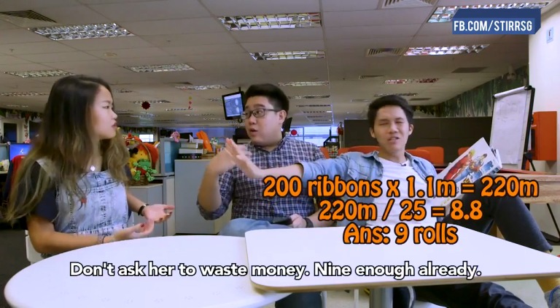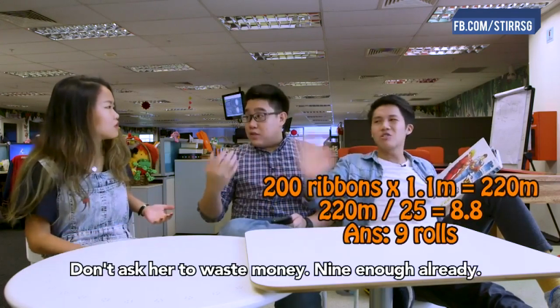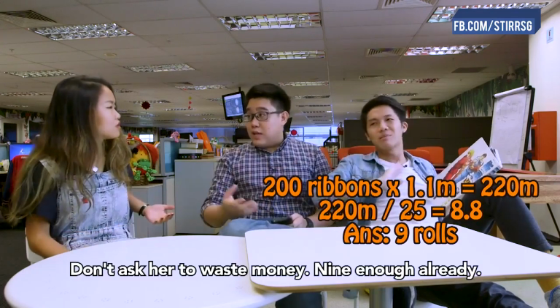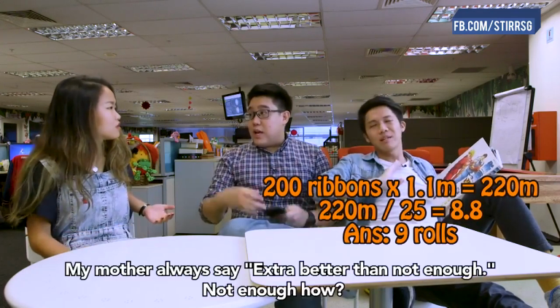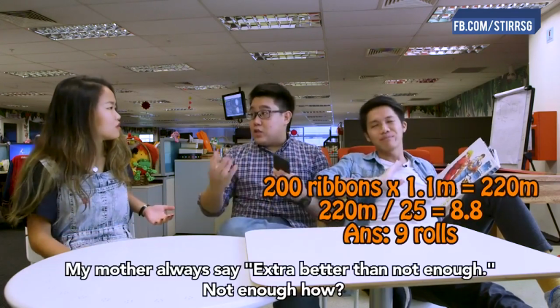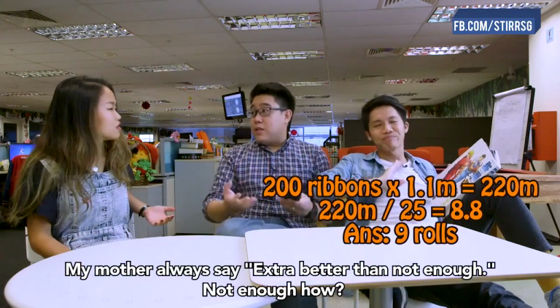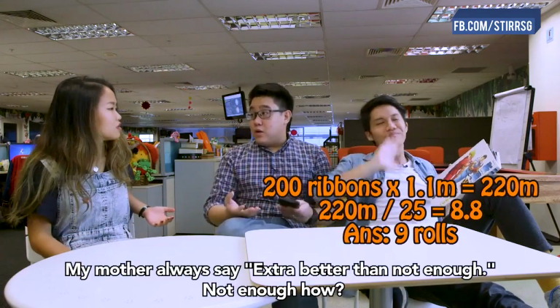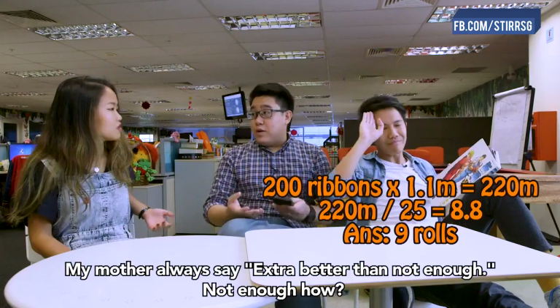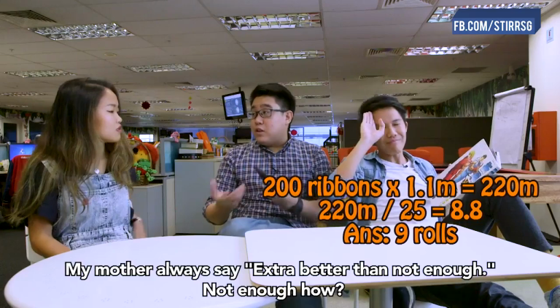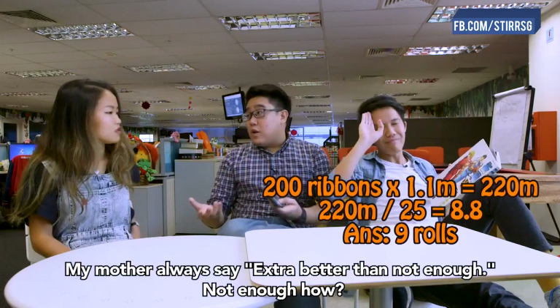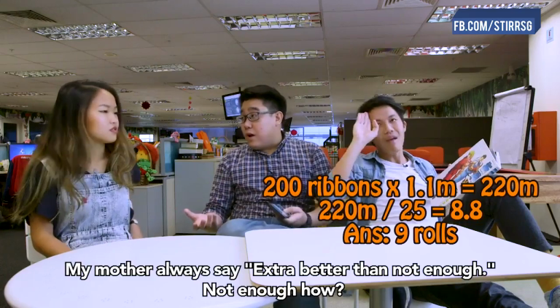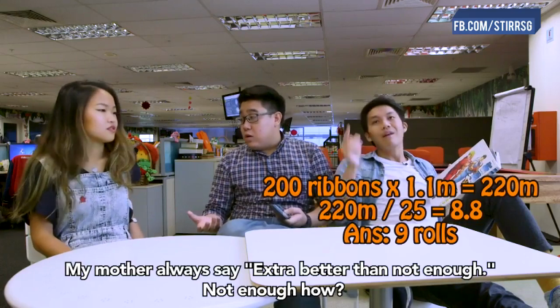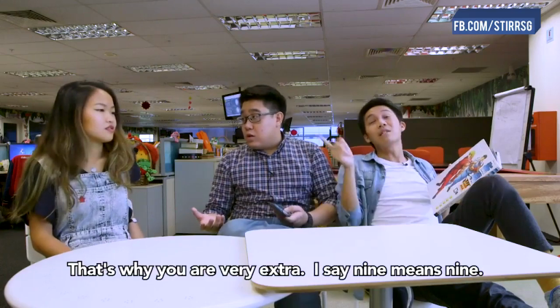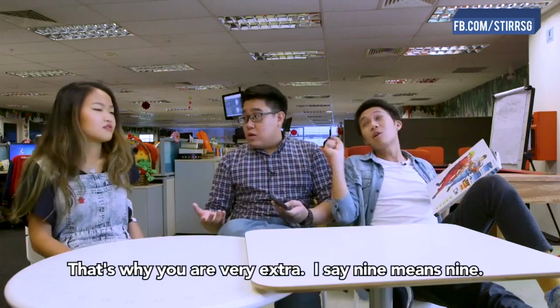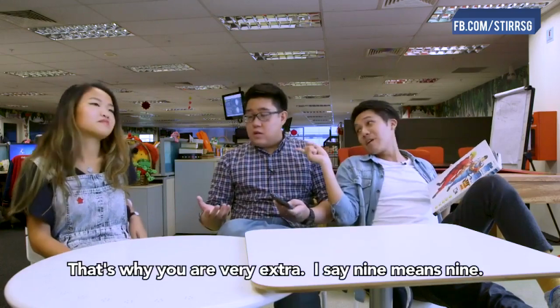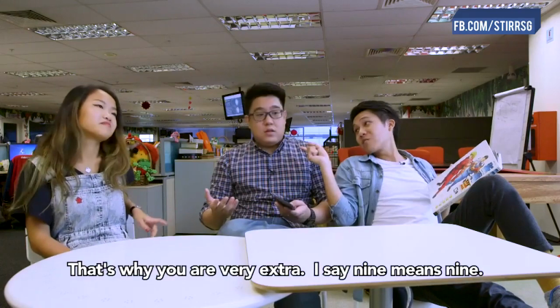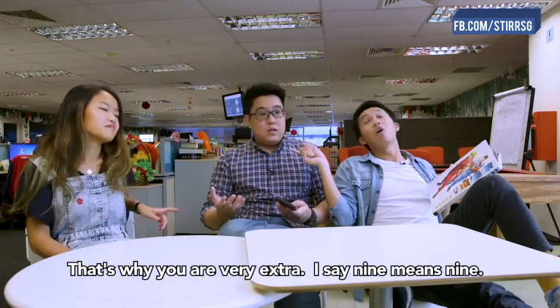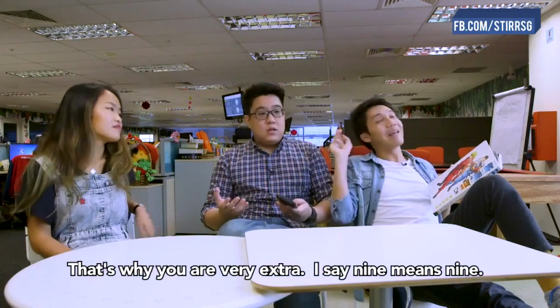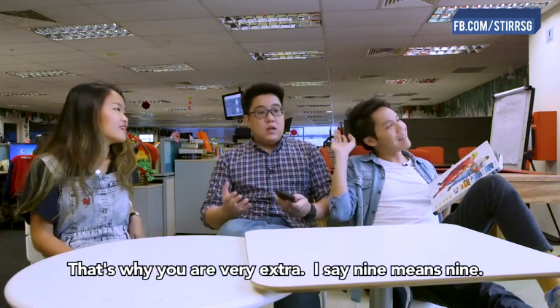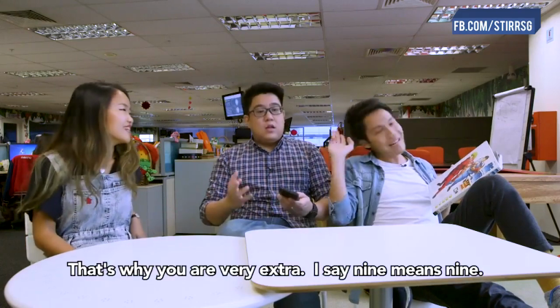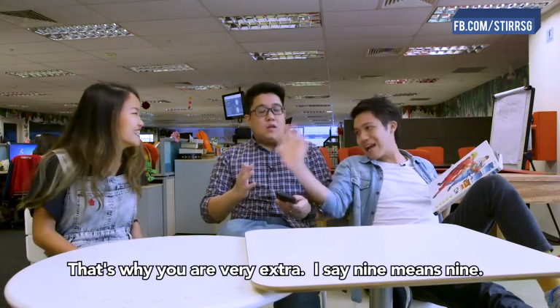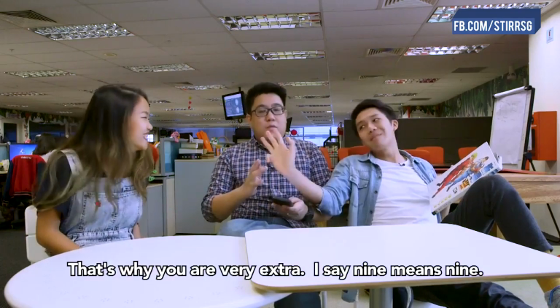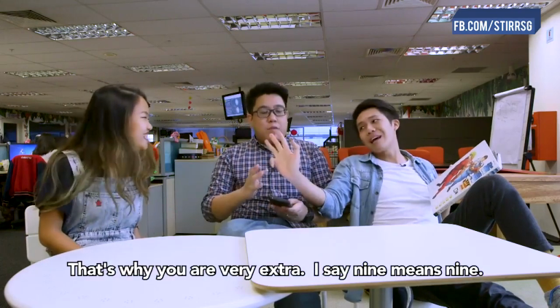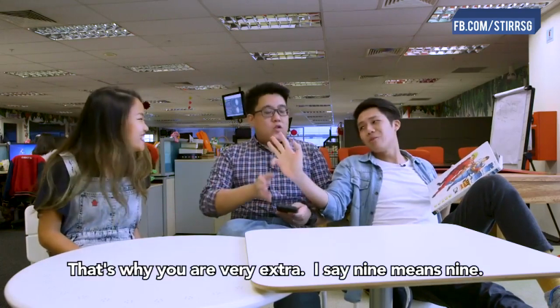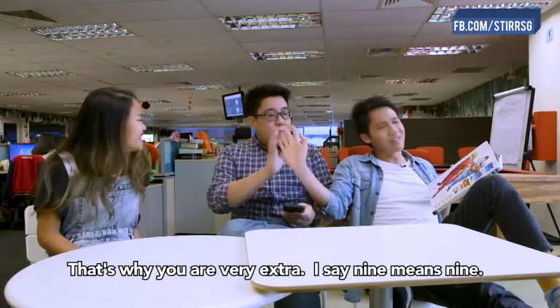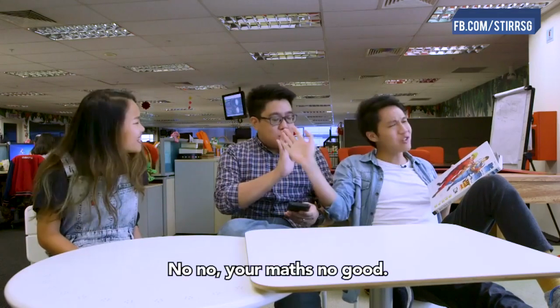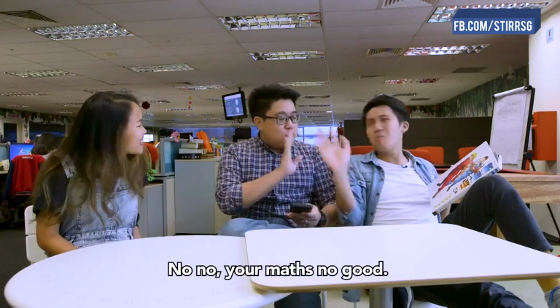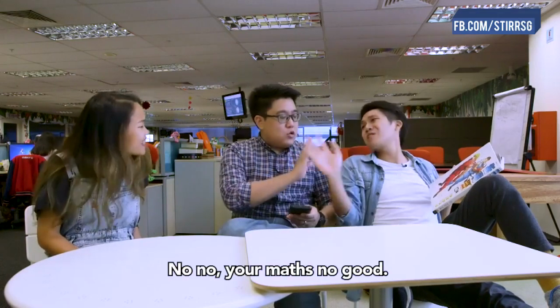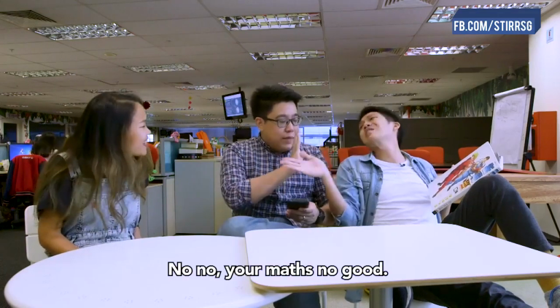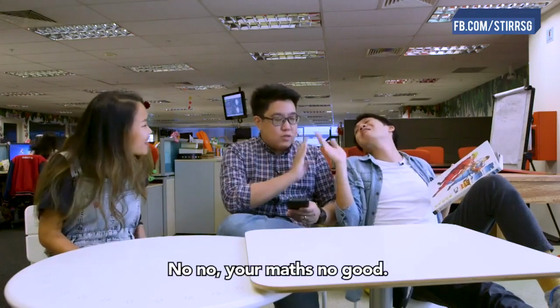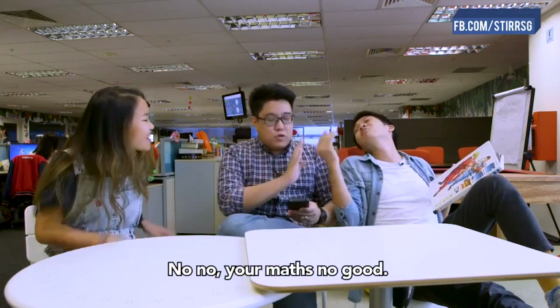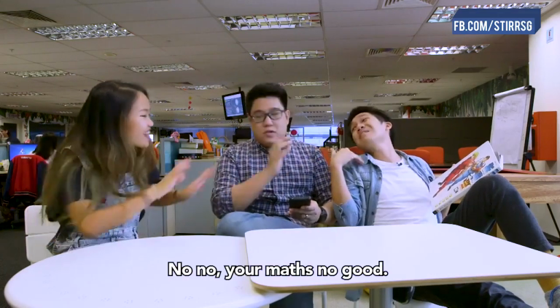My mother always says extra is better than not enough. That's why you're very extra, okay? I say nine, that means nine. No, your math's not good. Your math's not good.